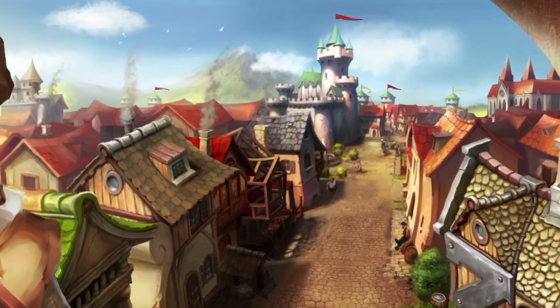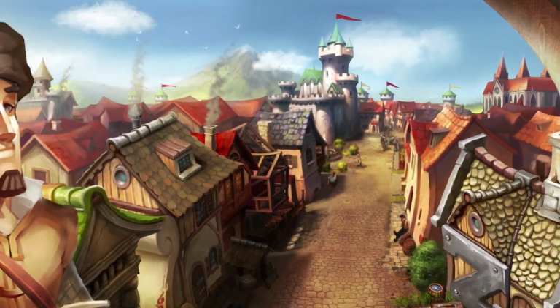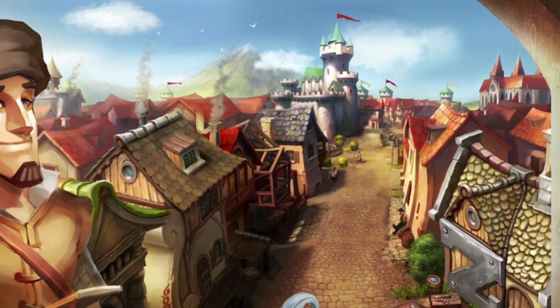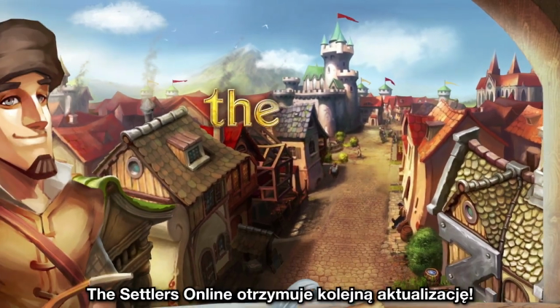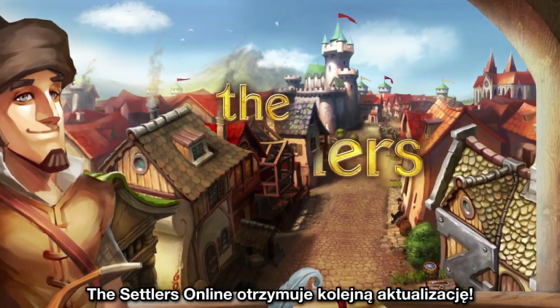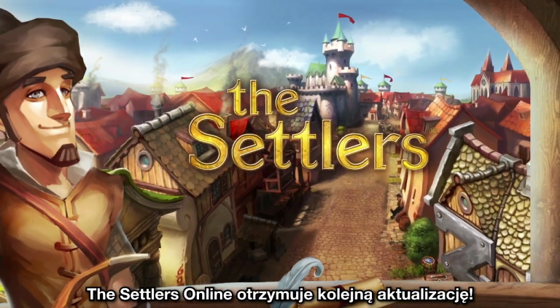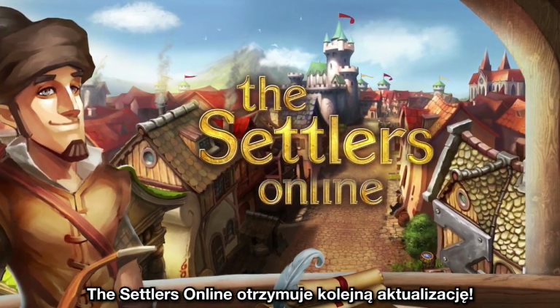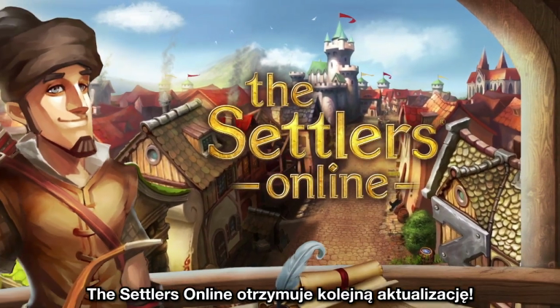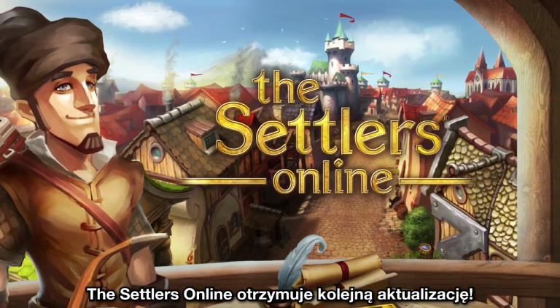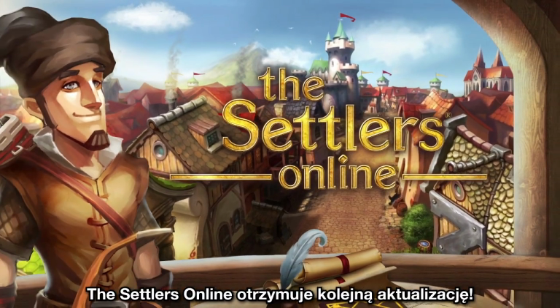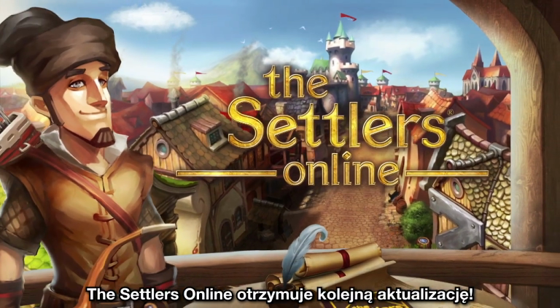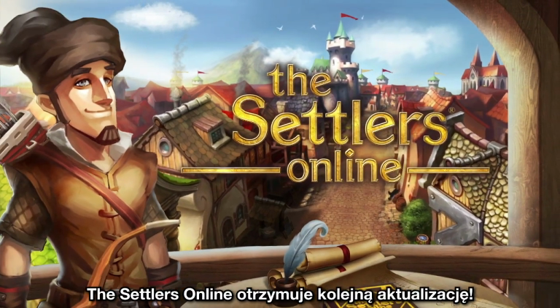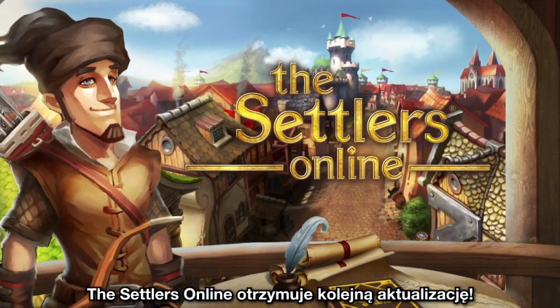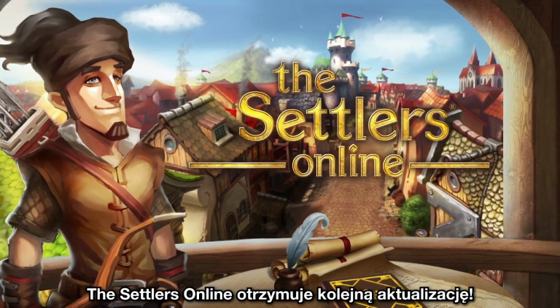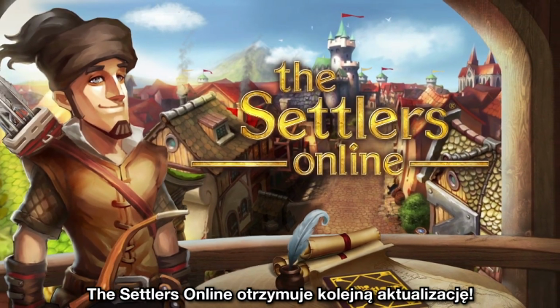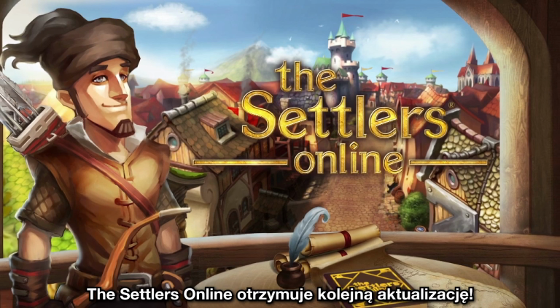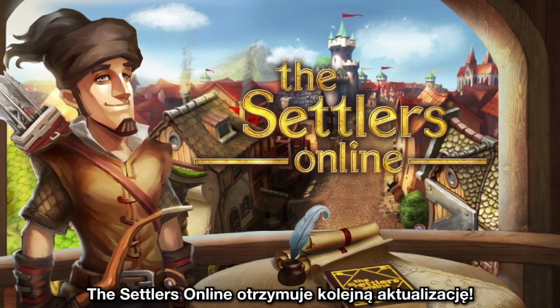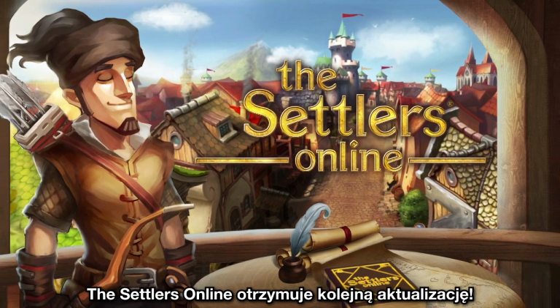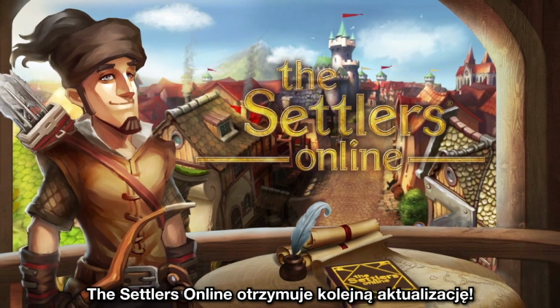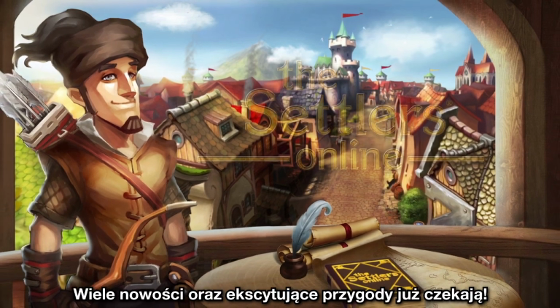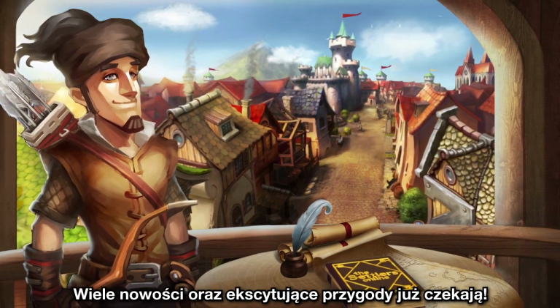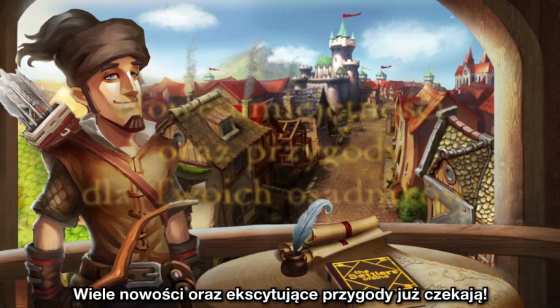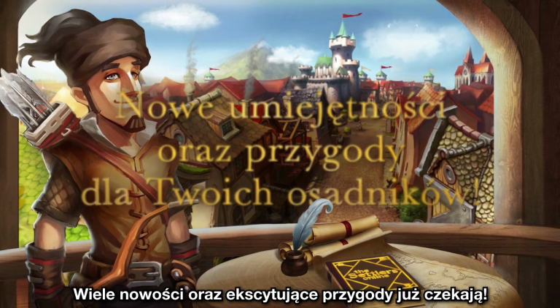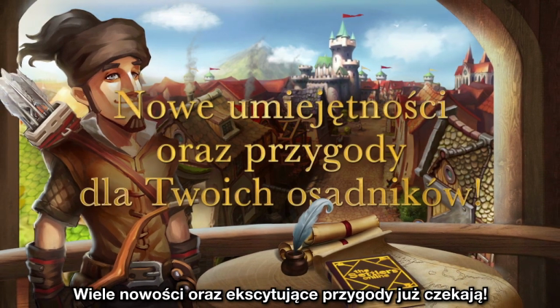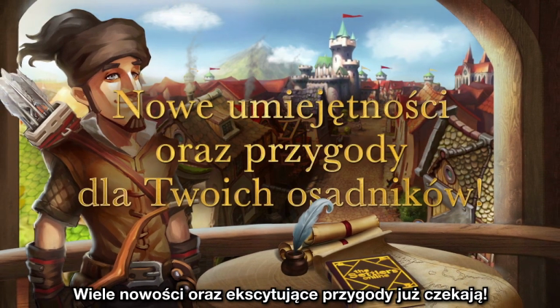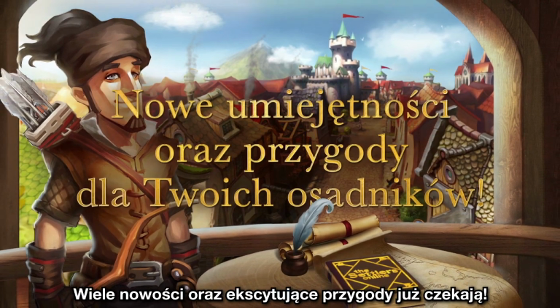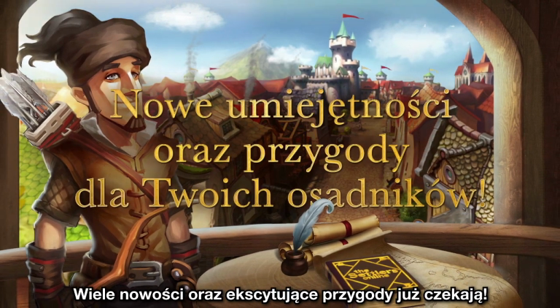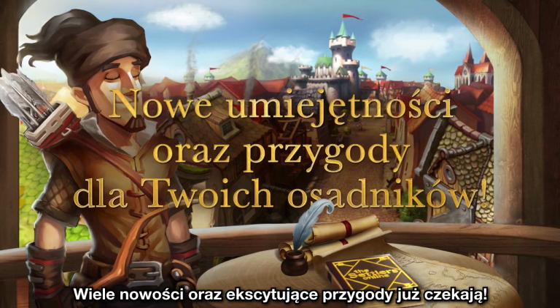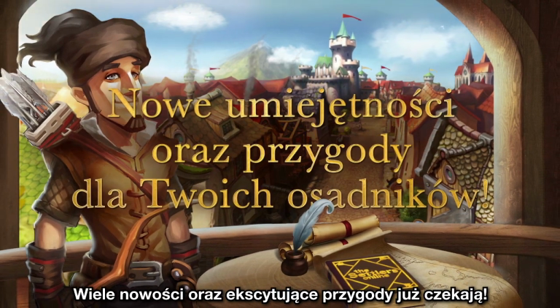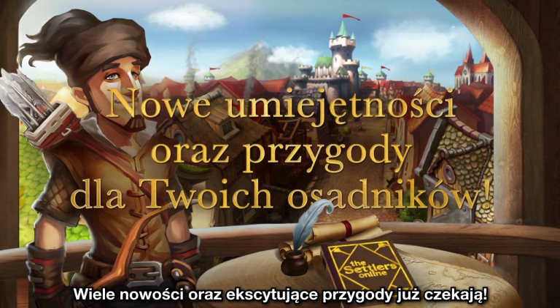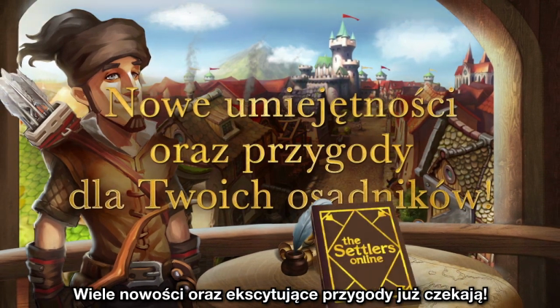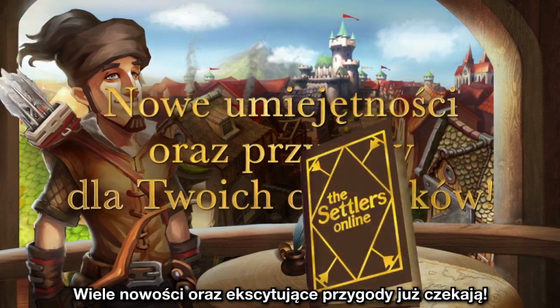The Settlers Online is getting a new update. Discover scores of new features and exciting adventures.